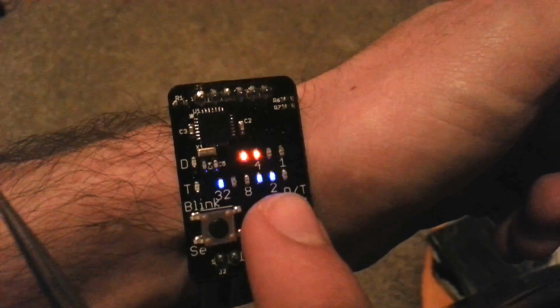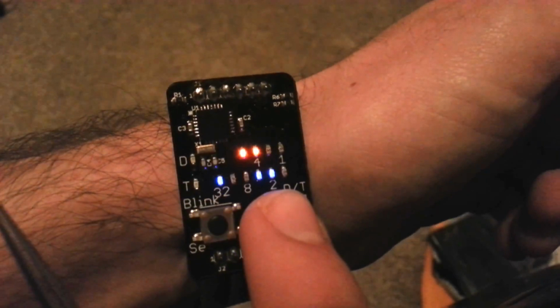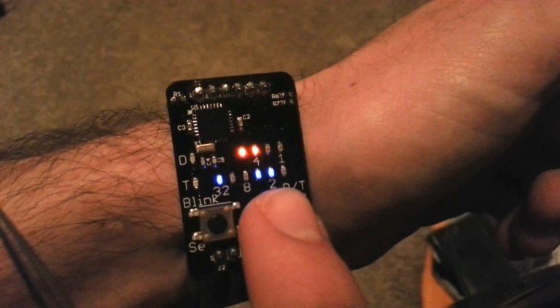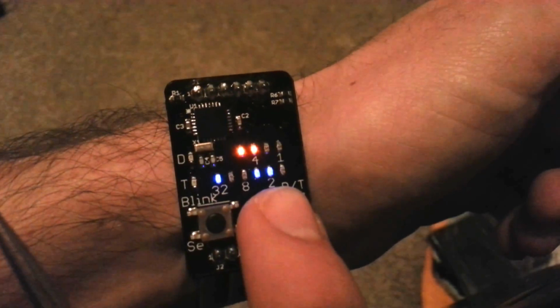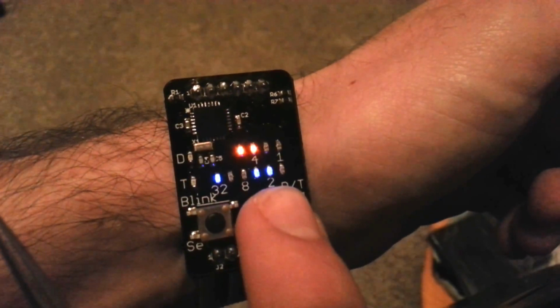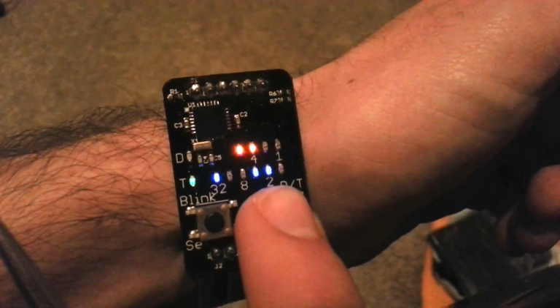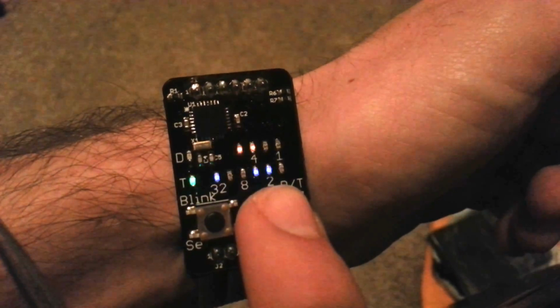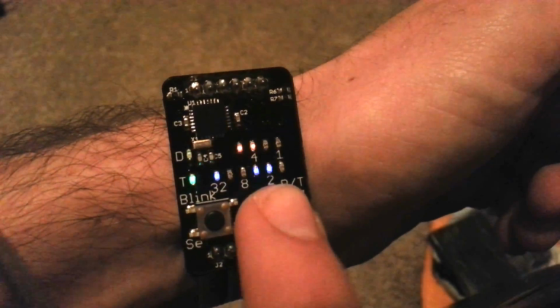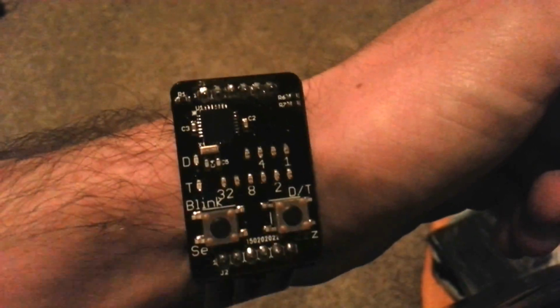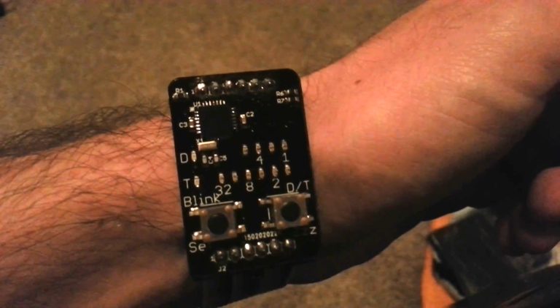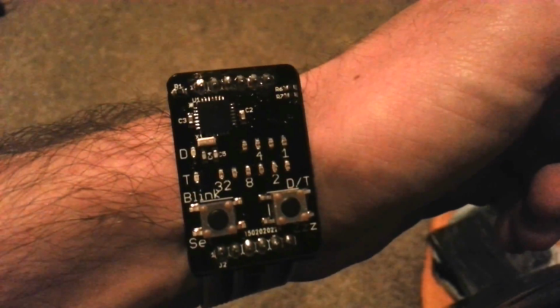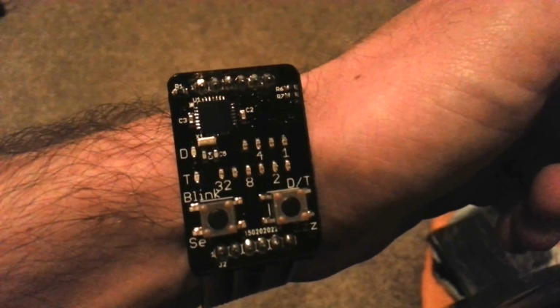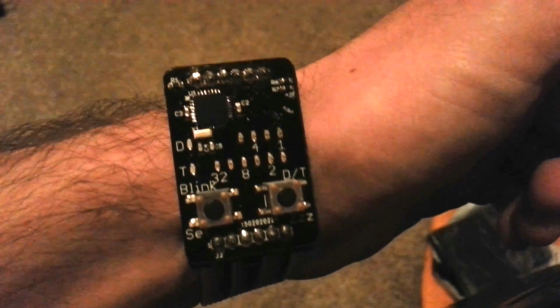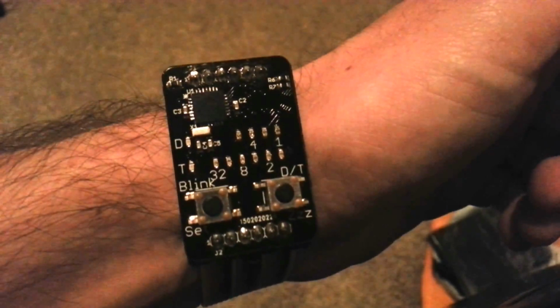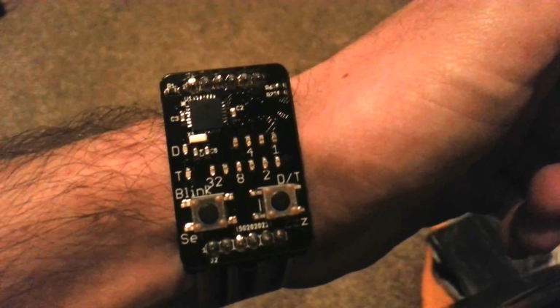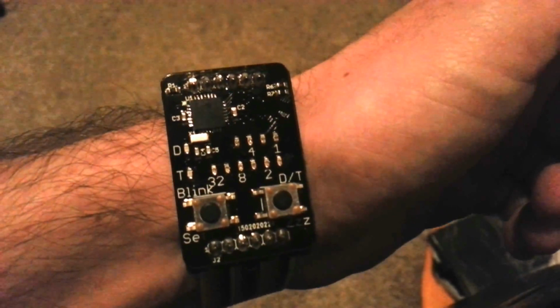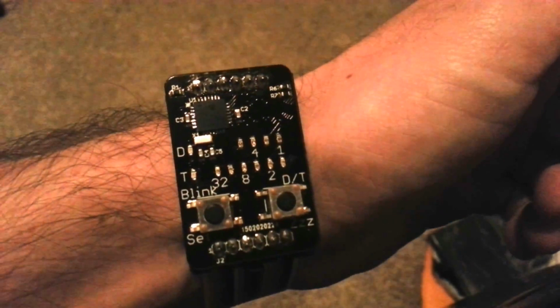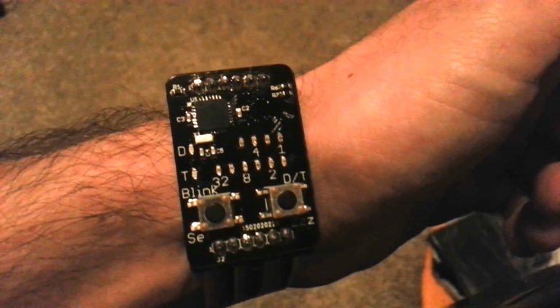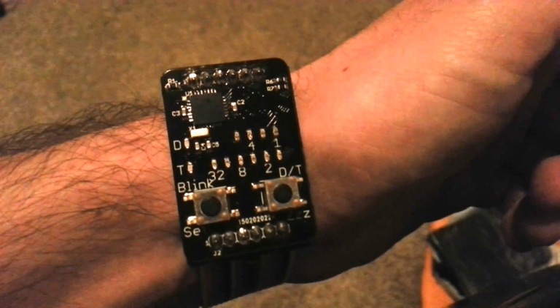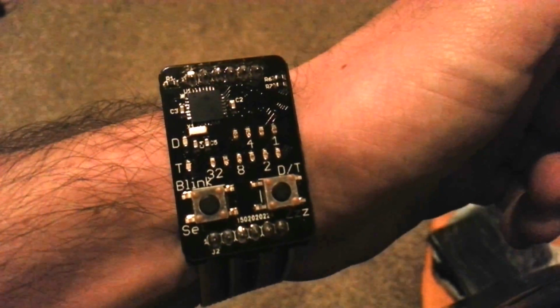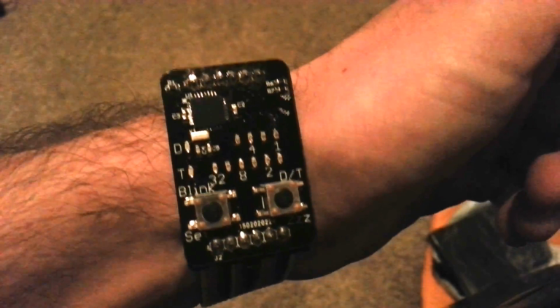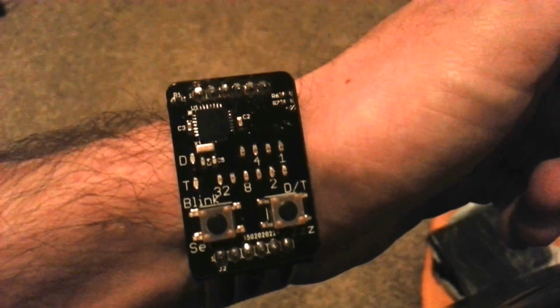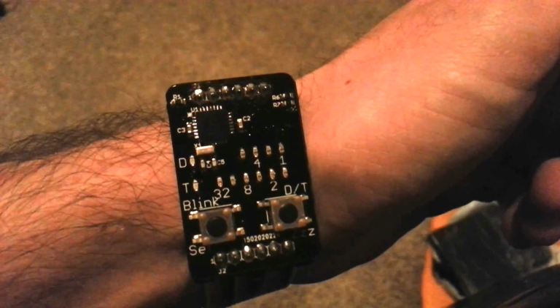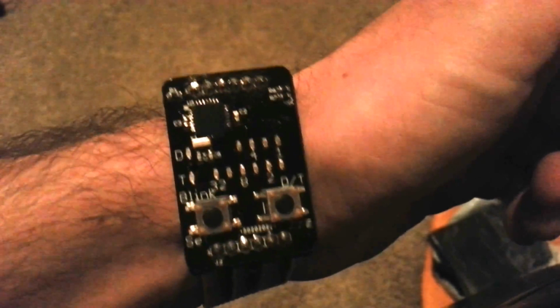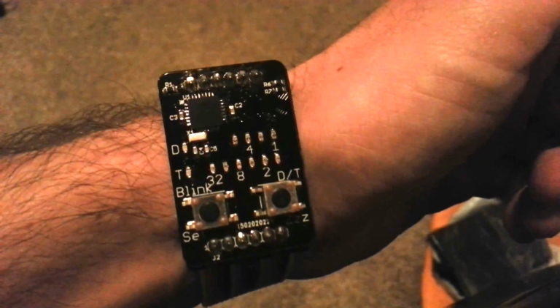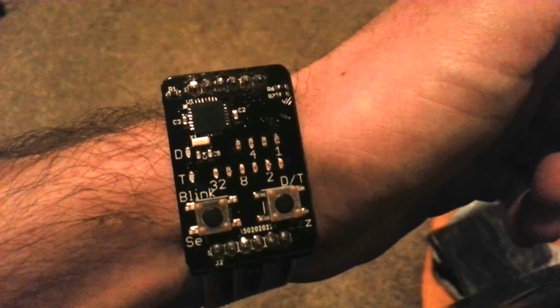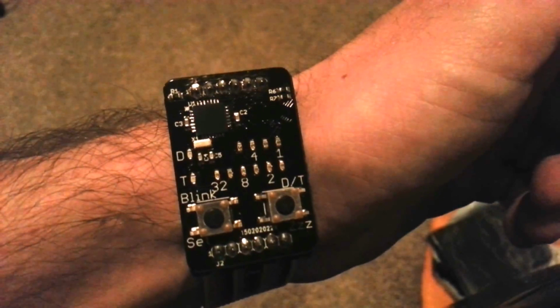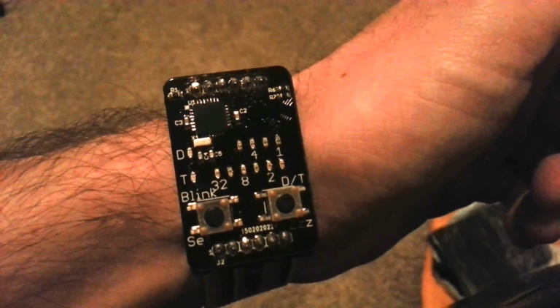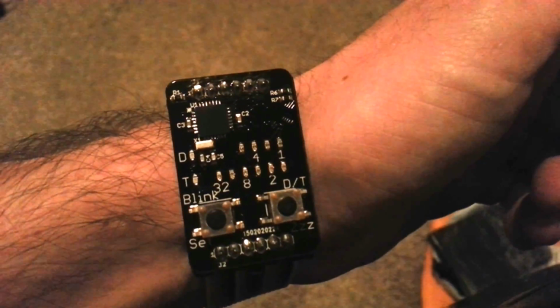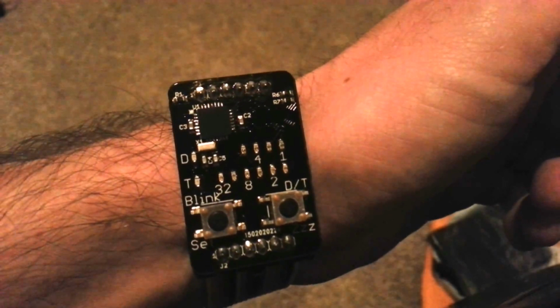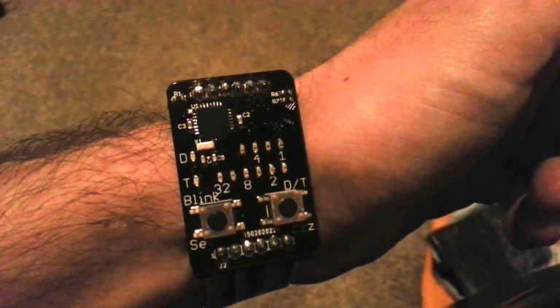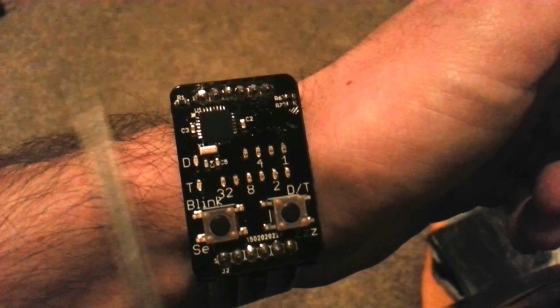Press and hold again and we go to sleep, and that's pretty much it for functionality.